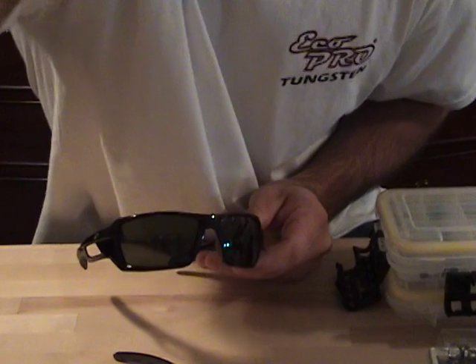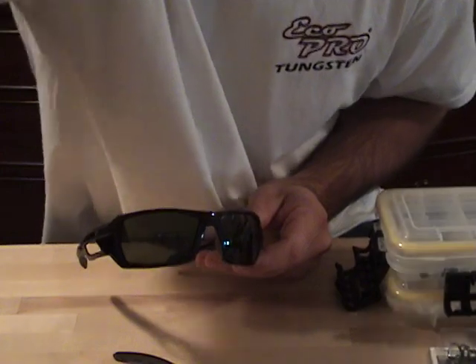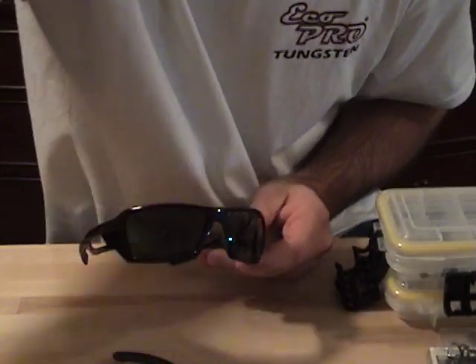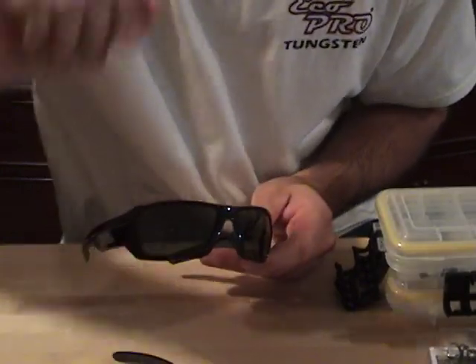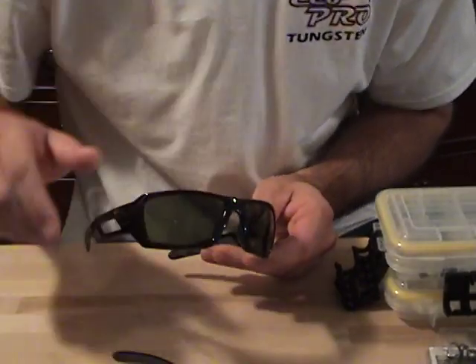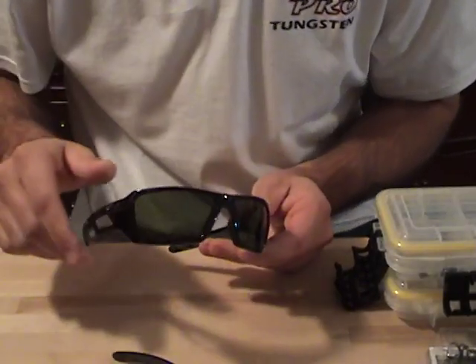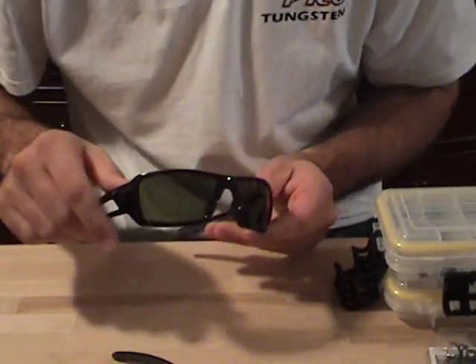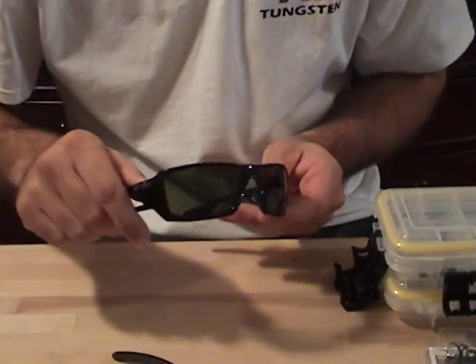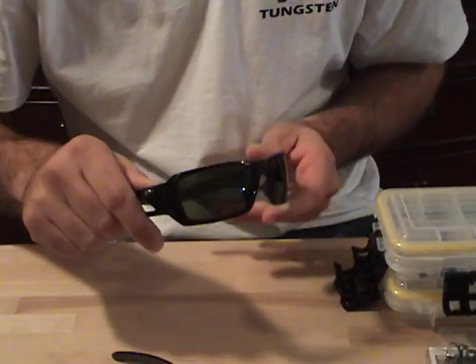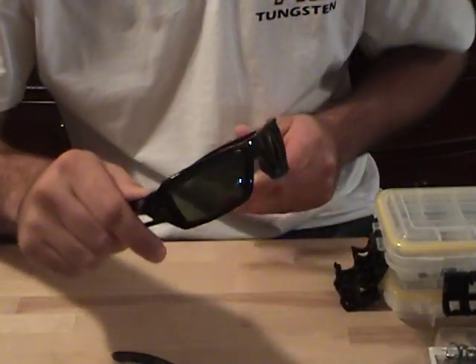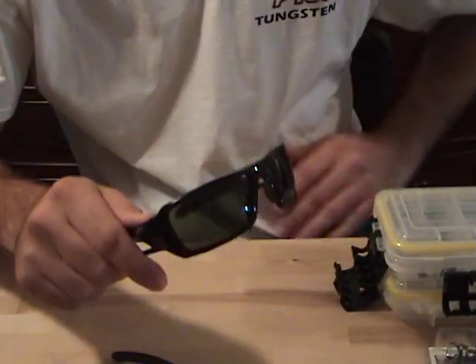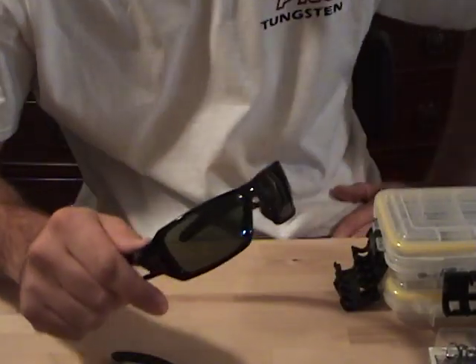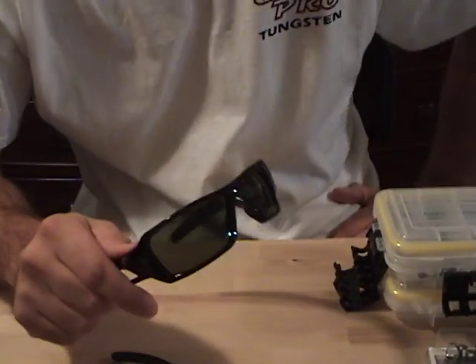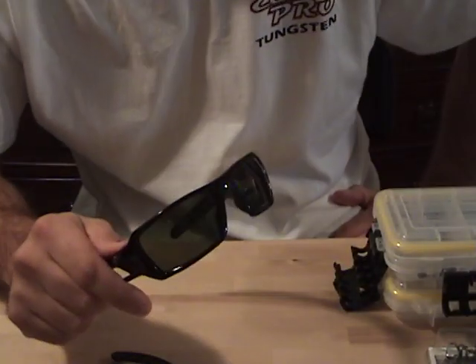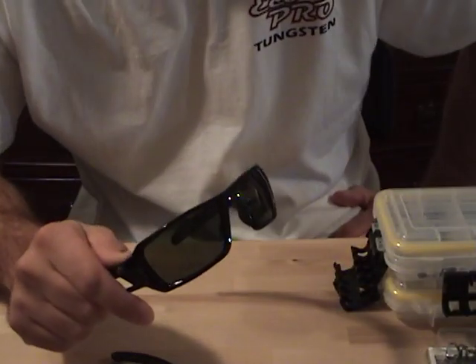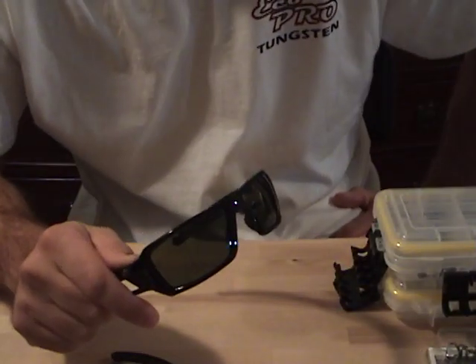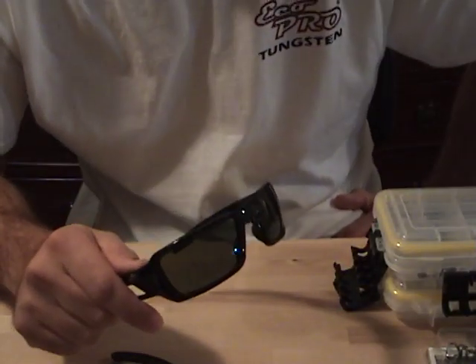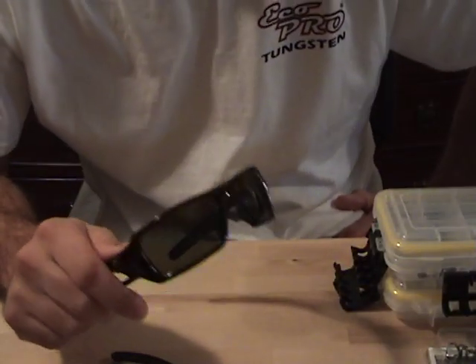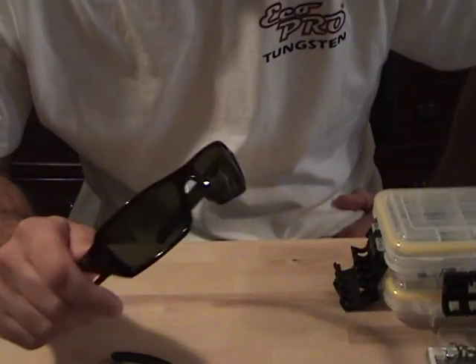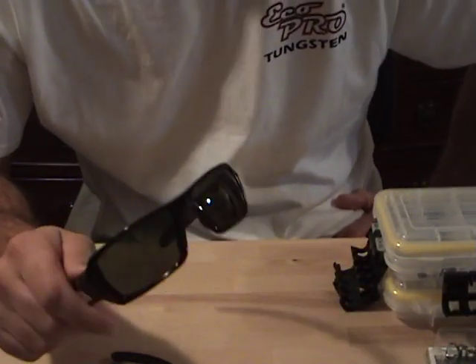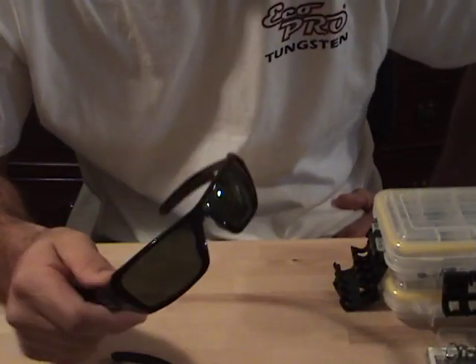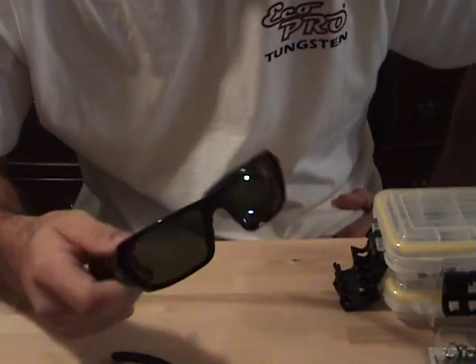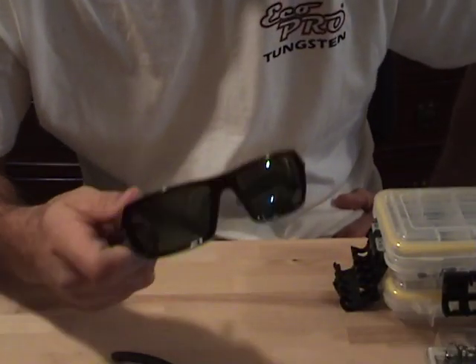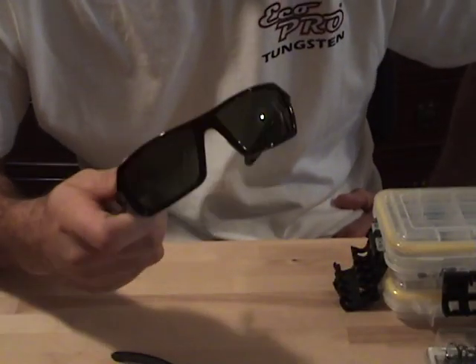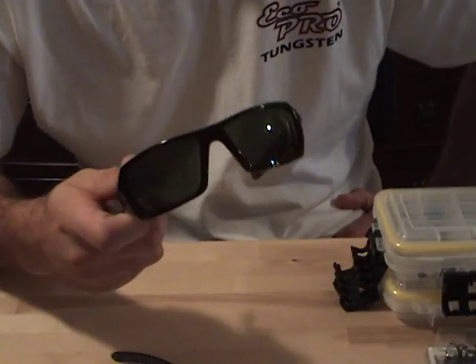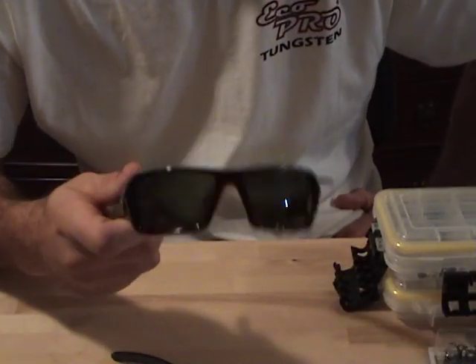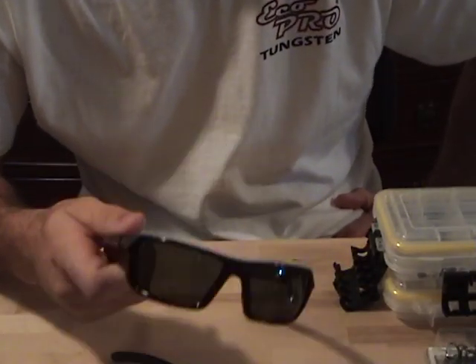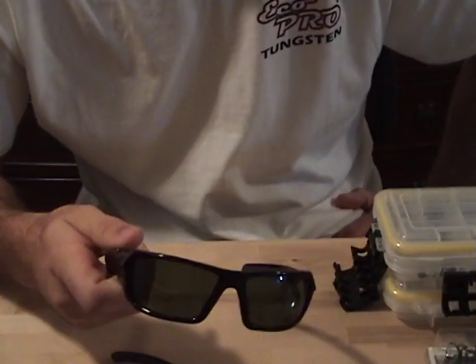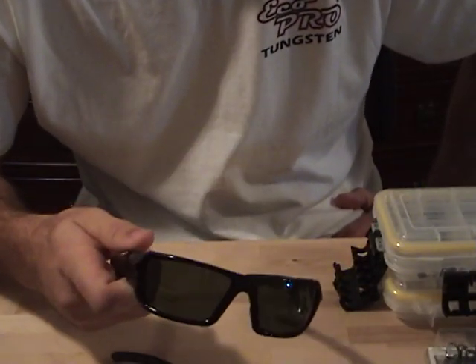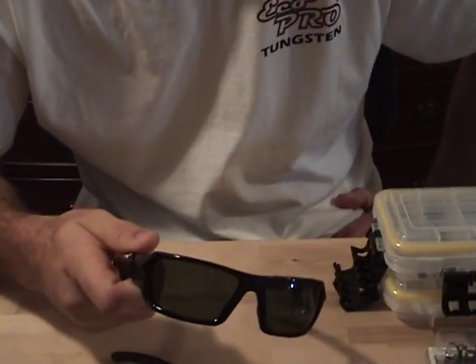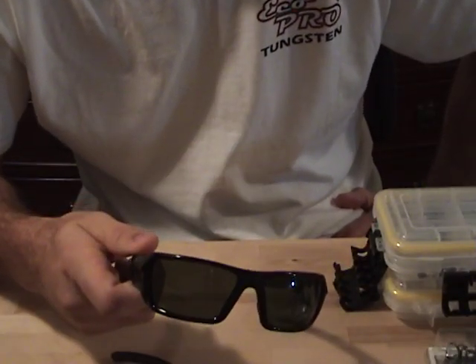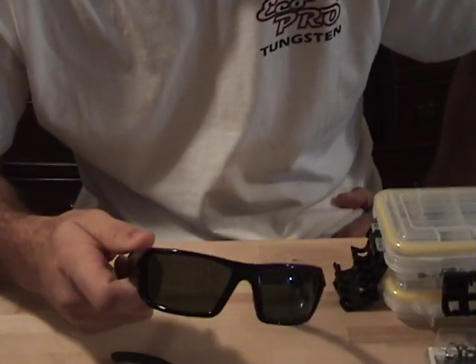What's going on guys? My Tackle Box Part 8 is going to be on Terminal Tackle — sunglasses and scales.